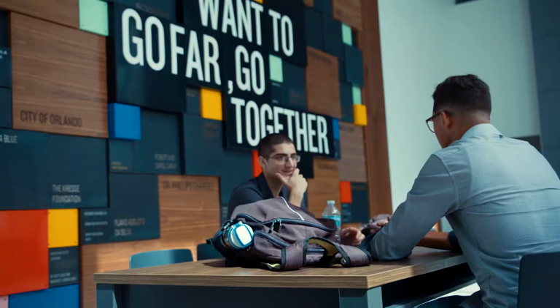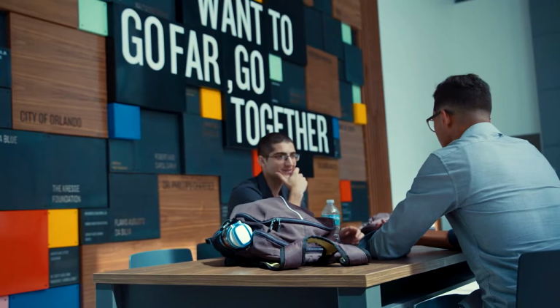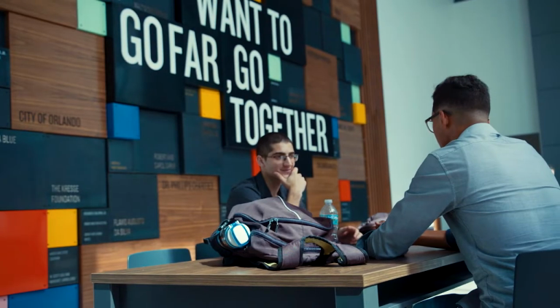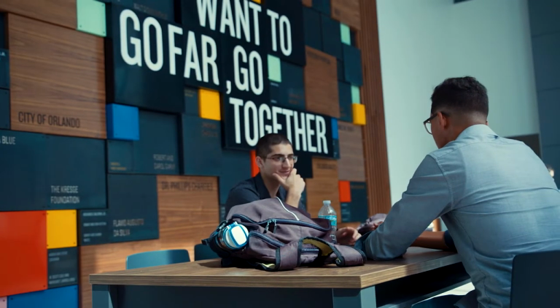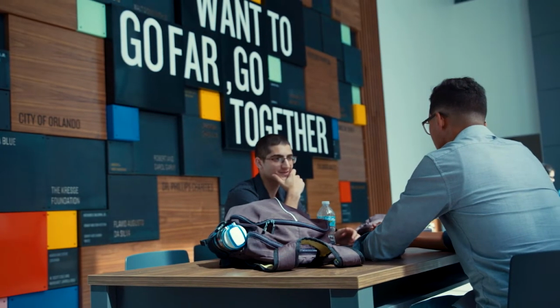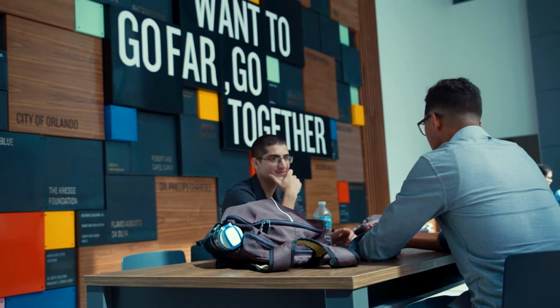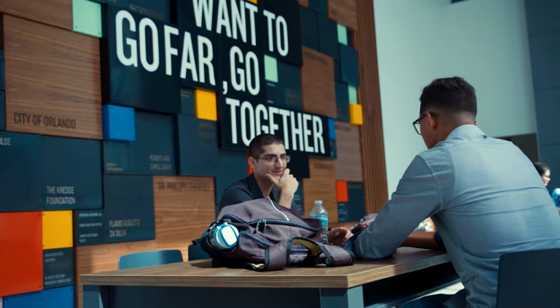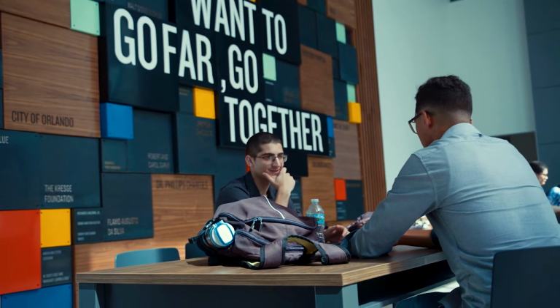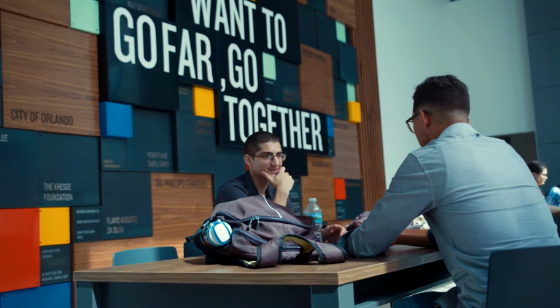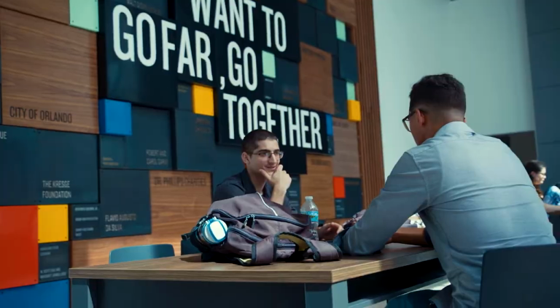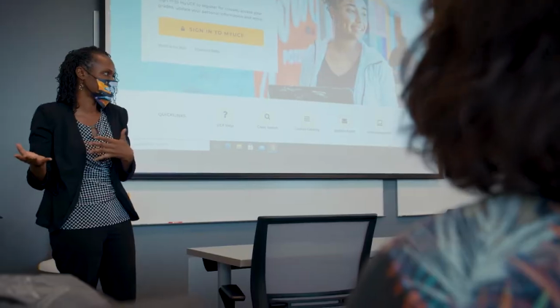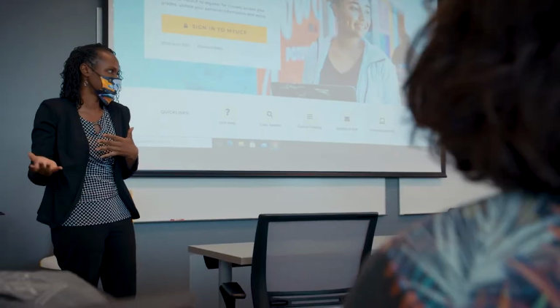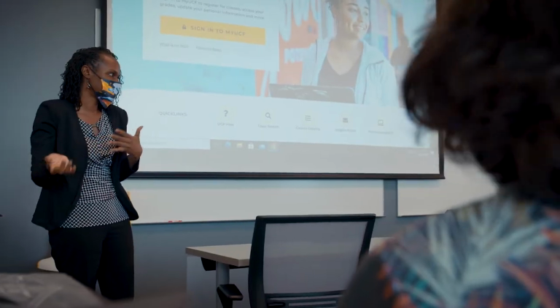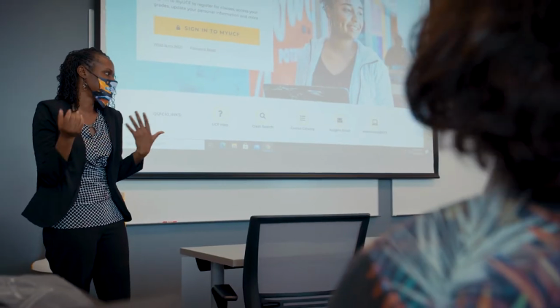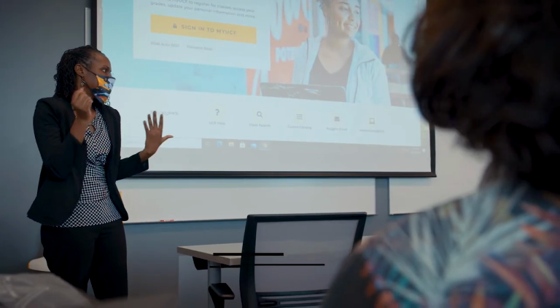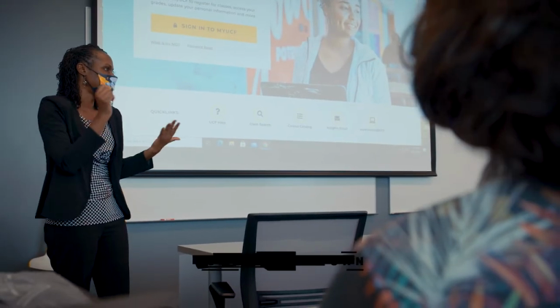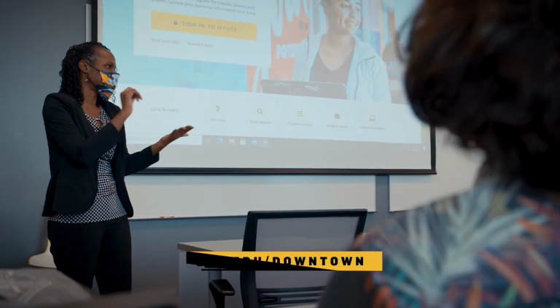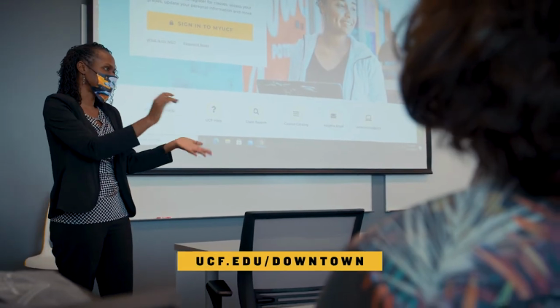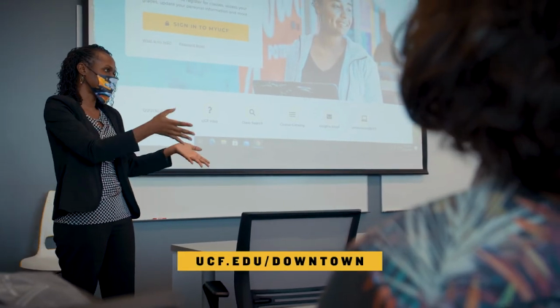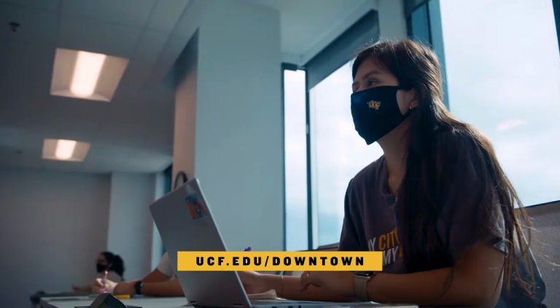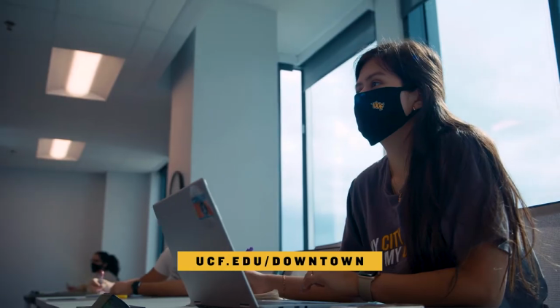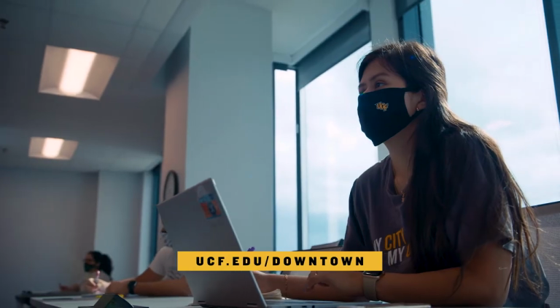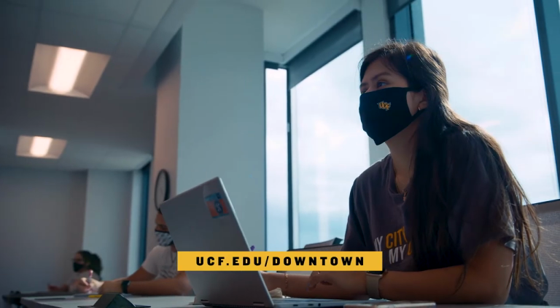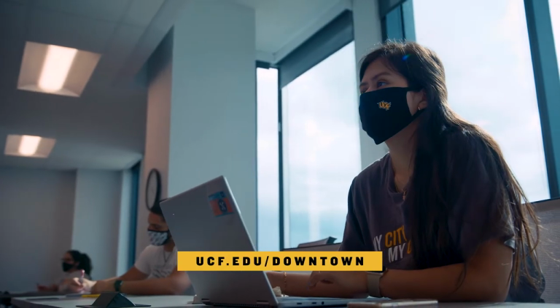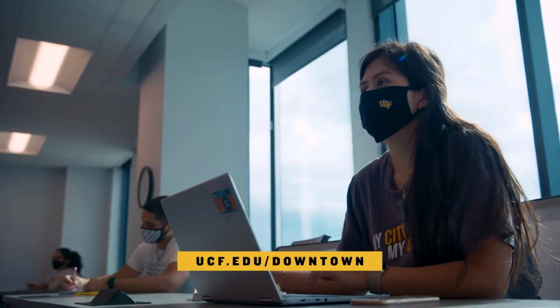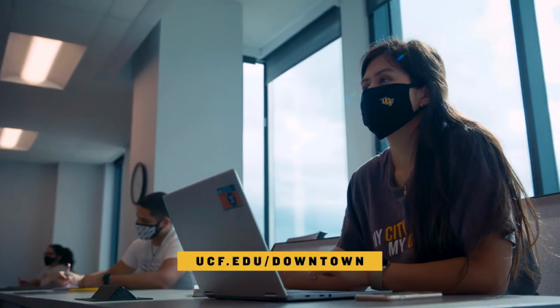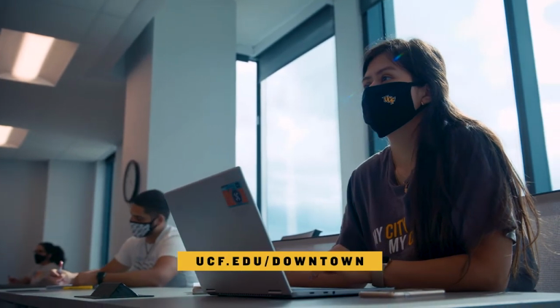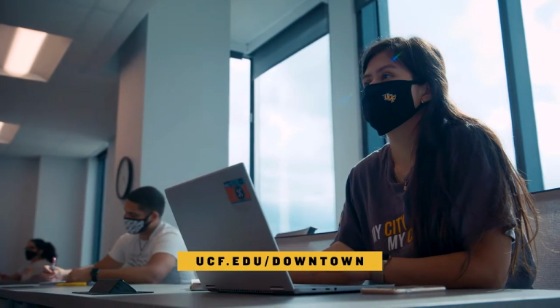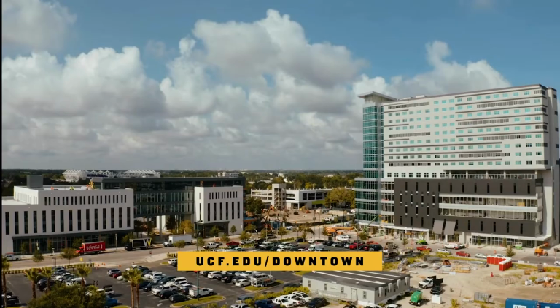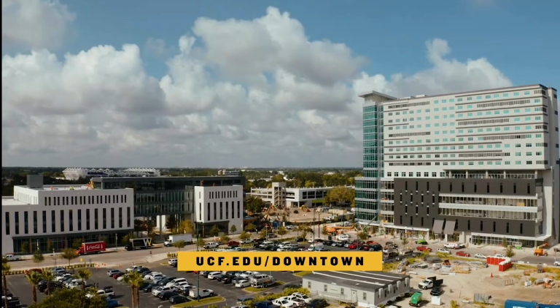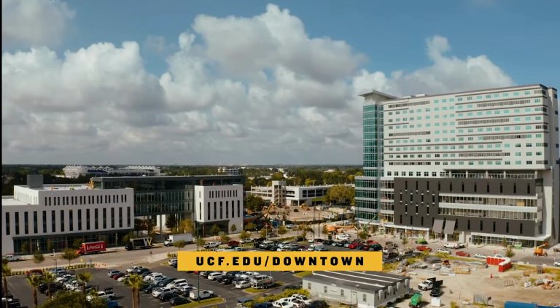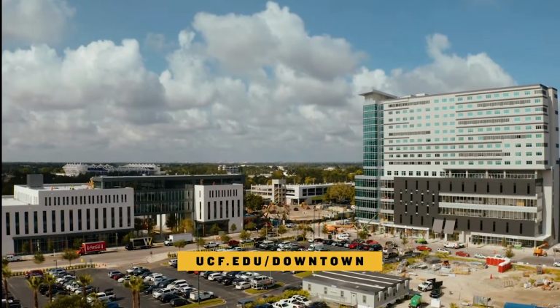To learn more about UCF downtown, visit ucf.edu/downtown.